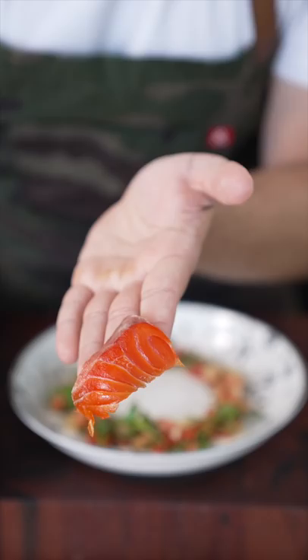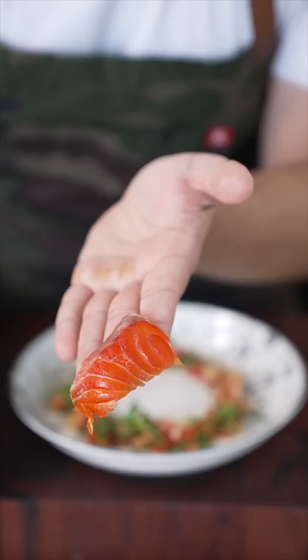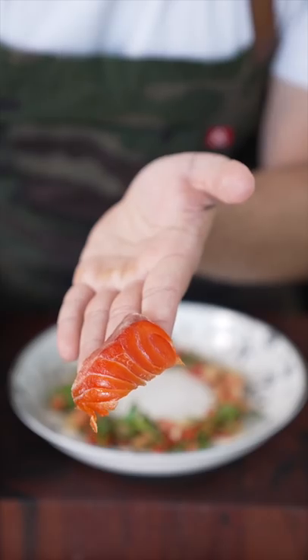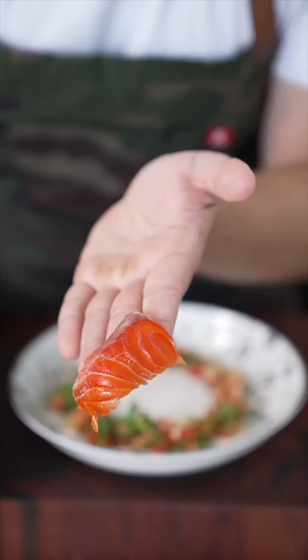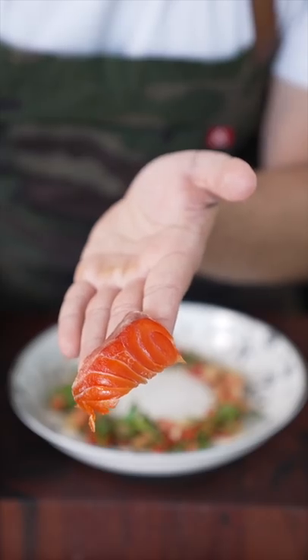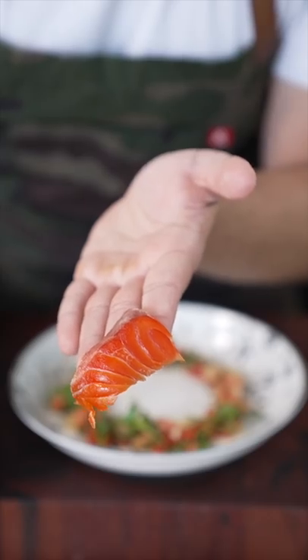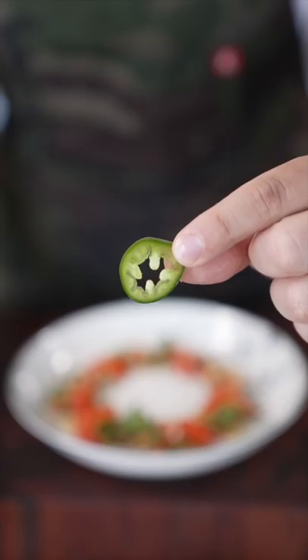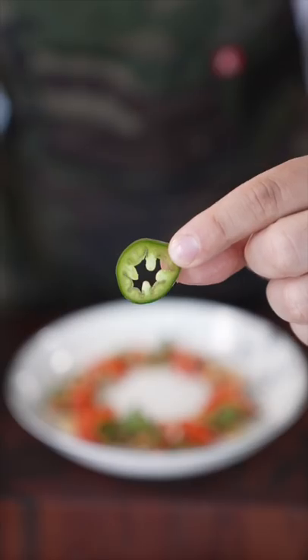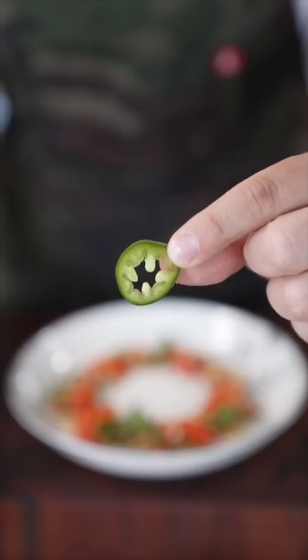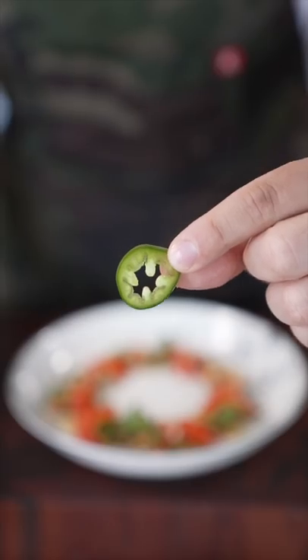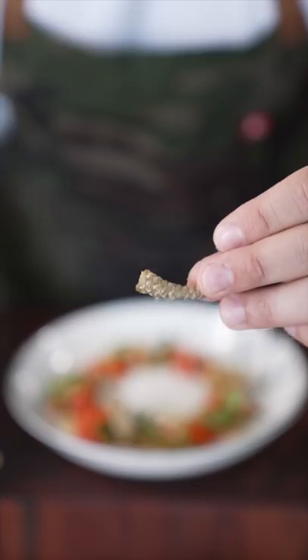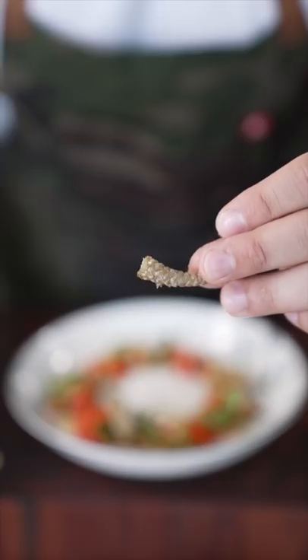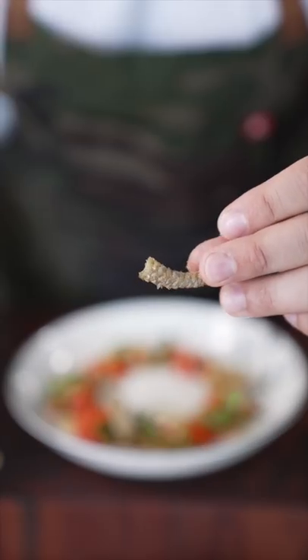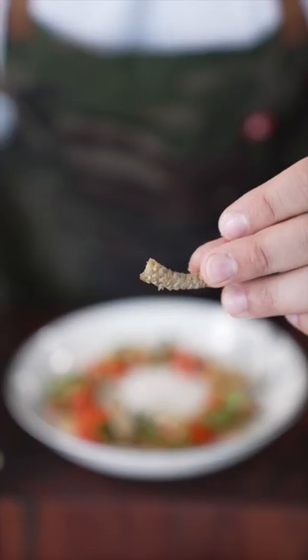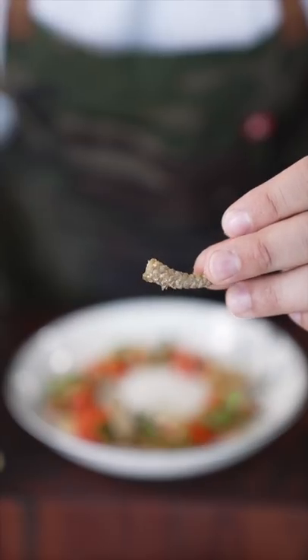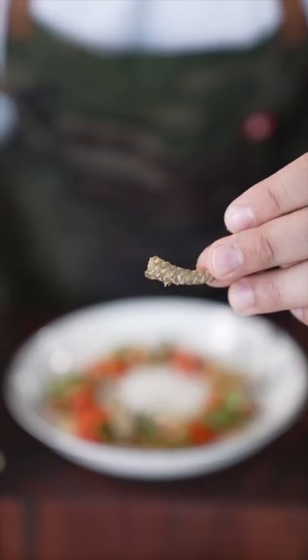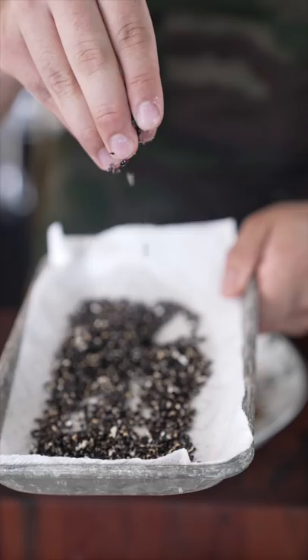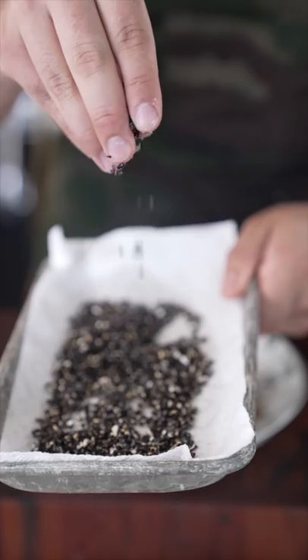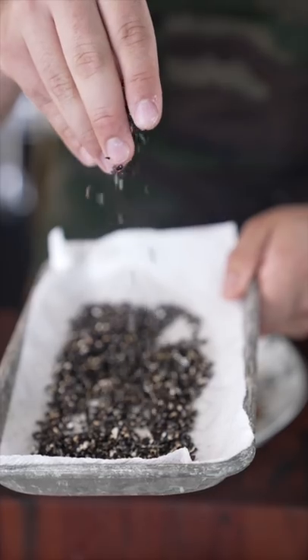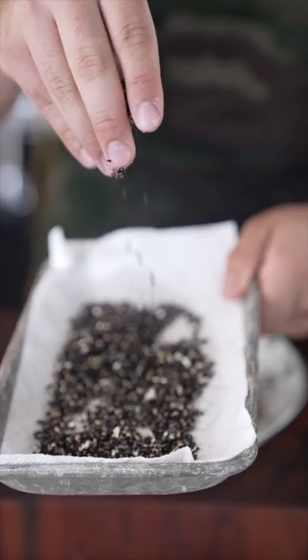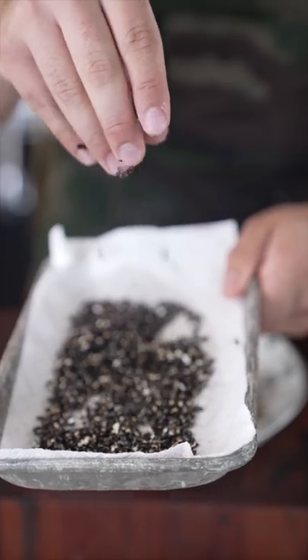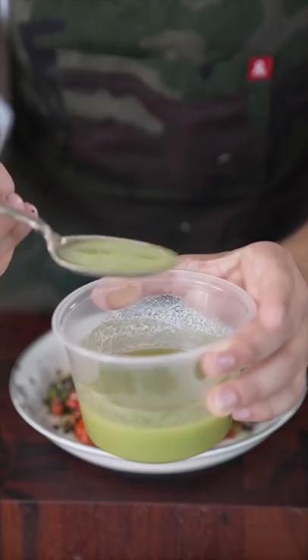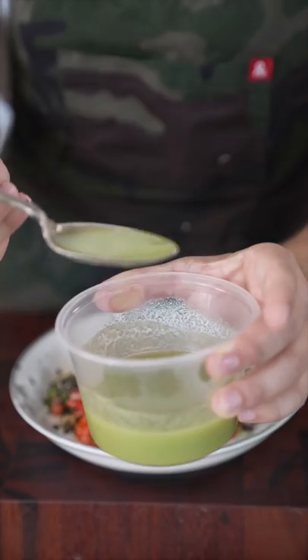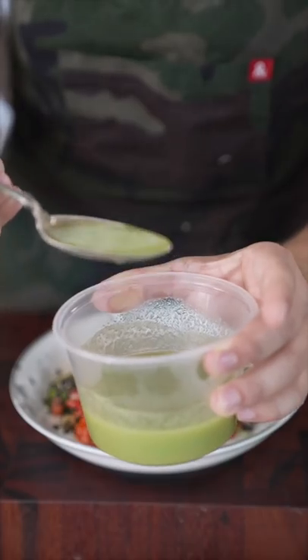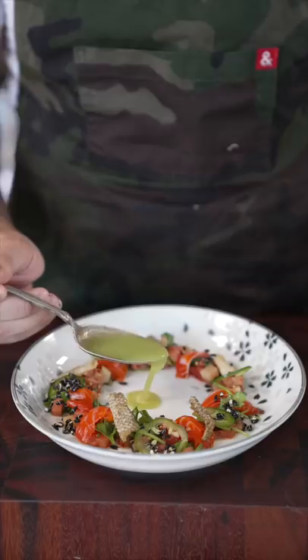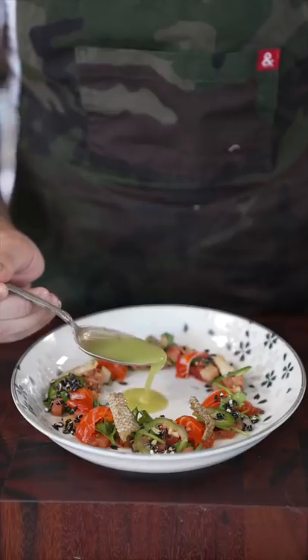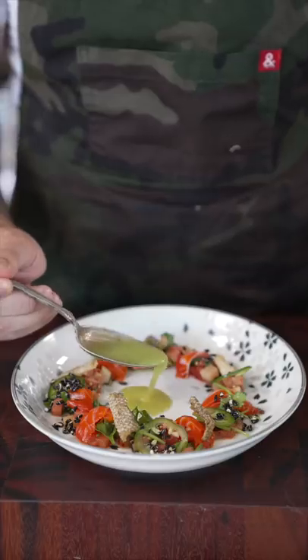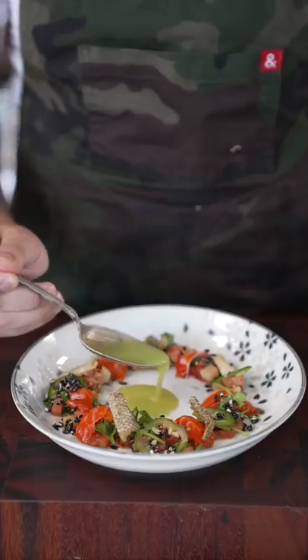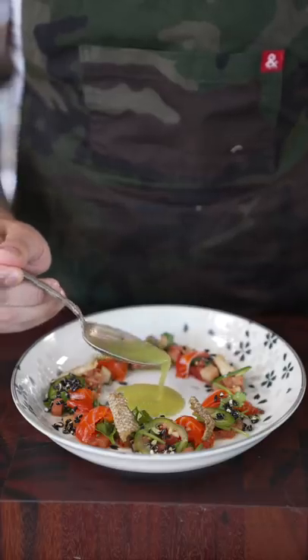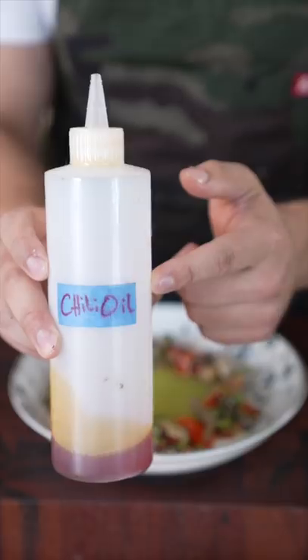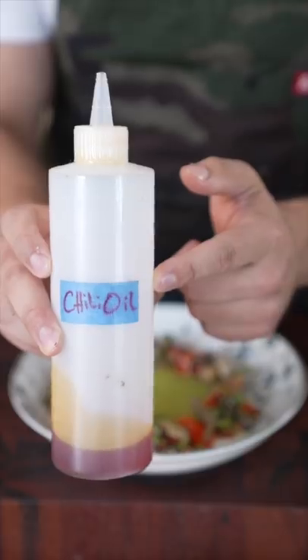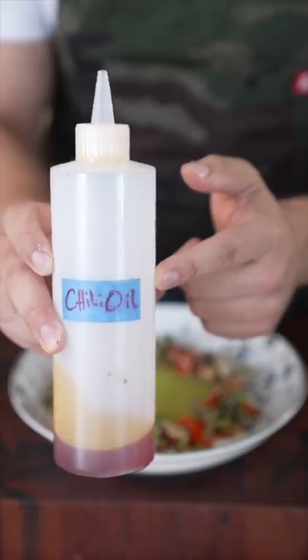Cured salmon. Jalapeño. Salmon chicharron. Puffed rice. Jalapeño aguachile. Chili oil.